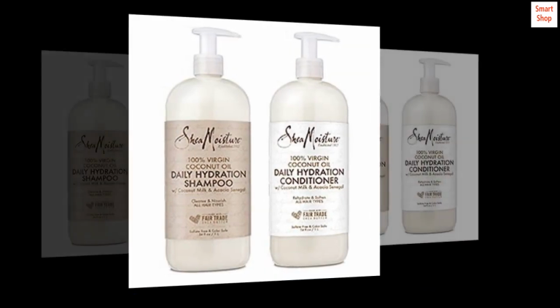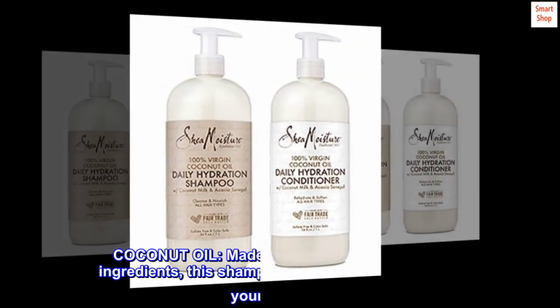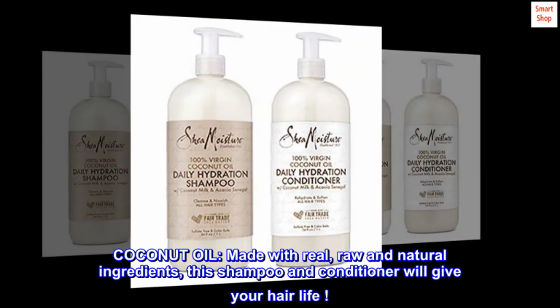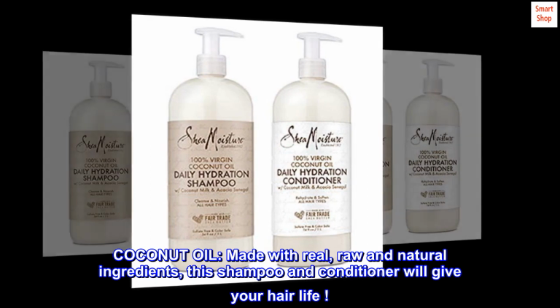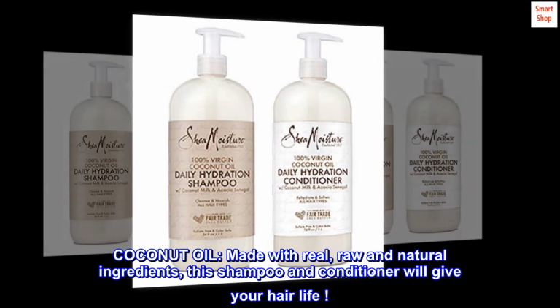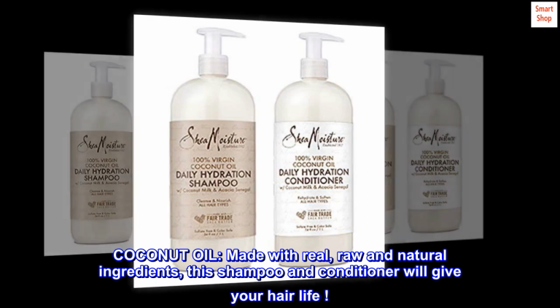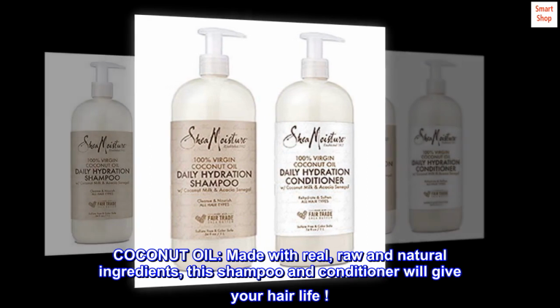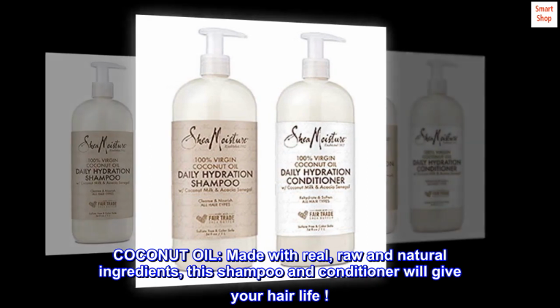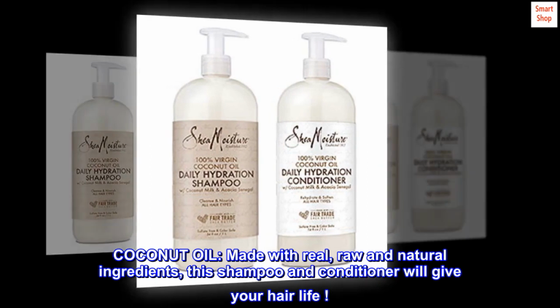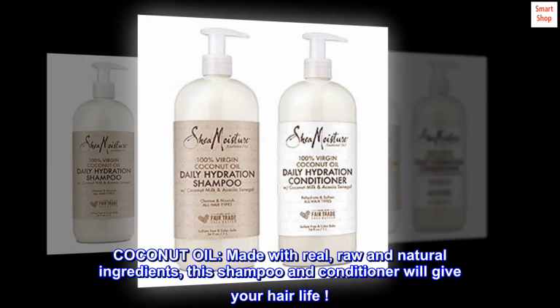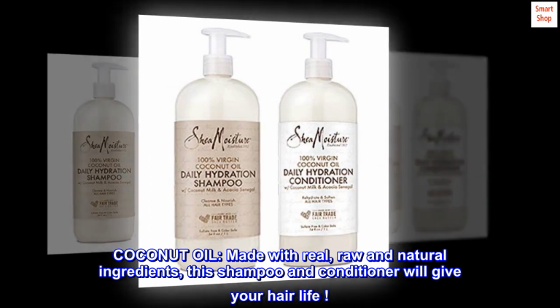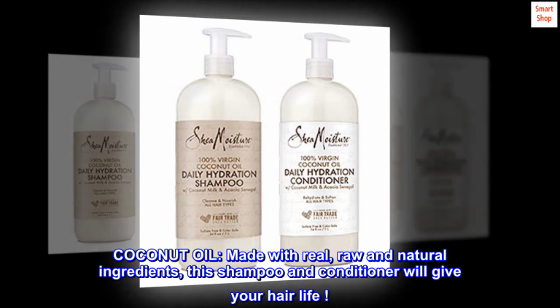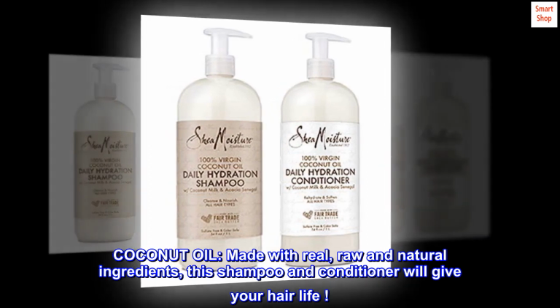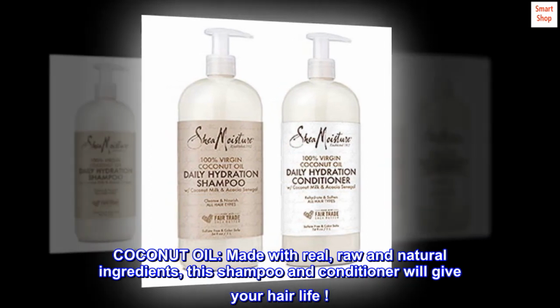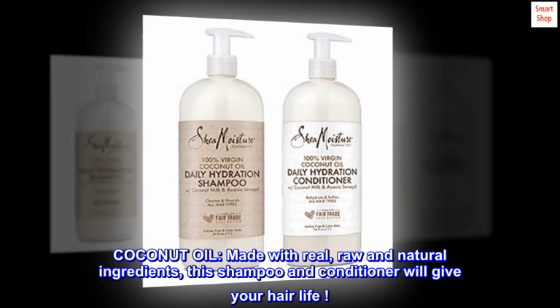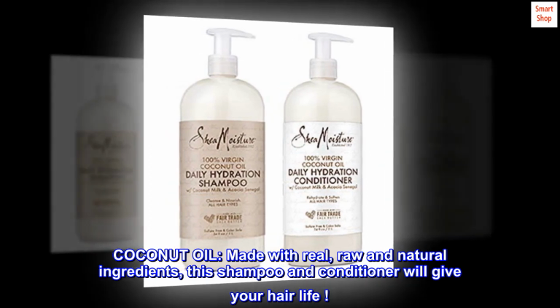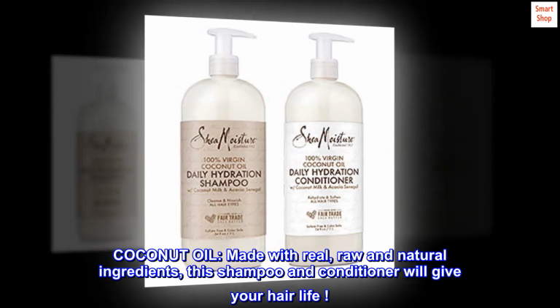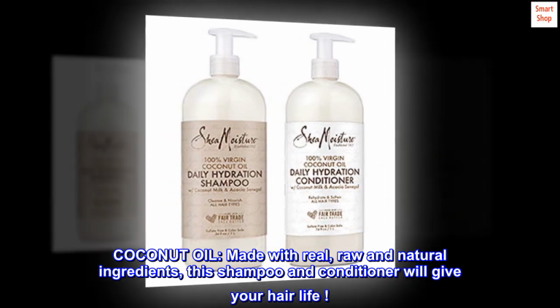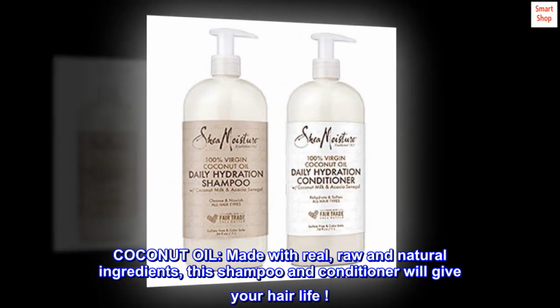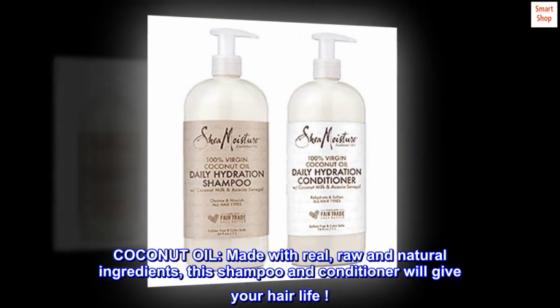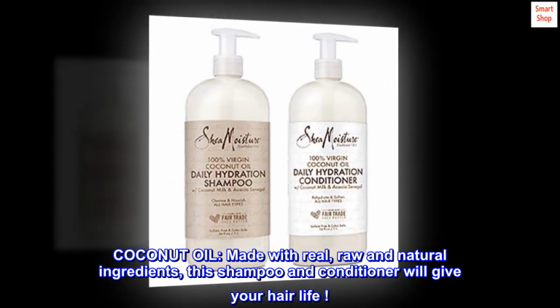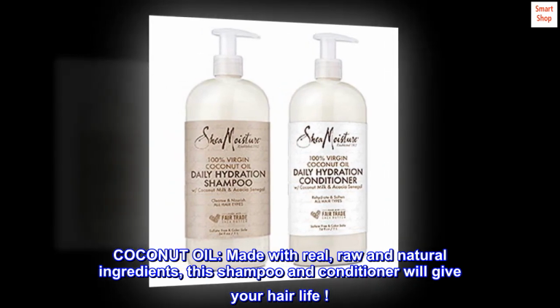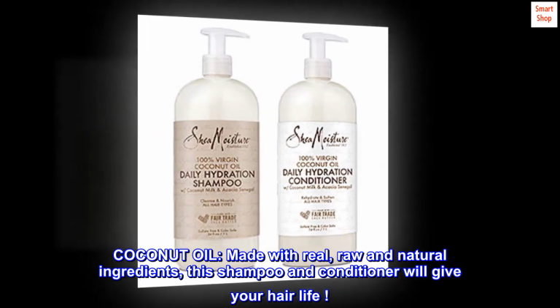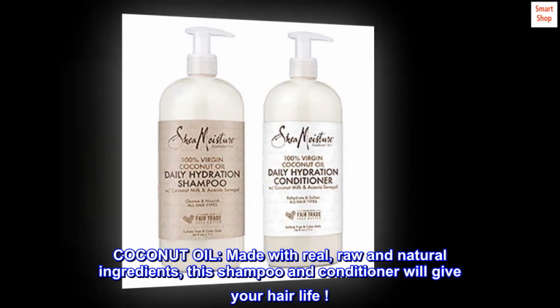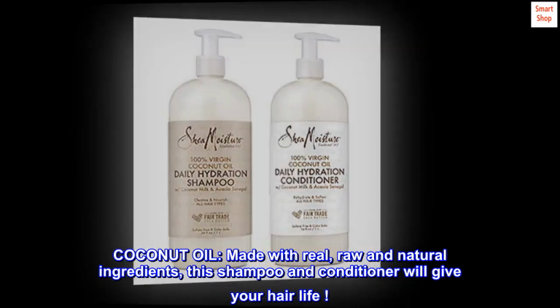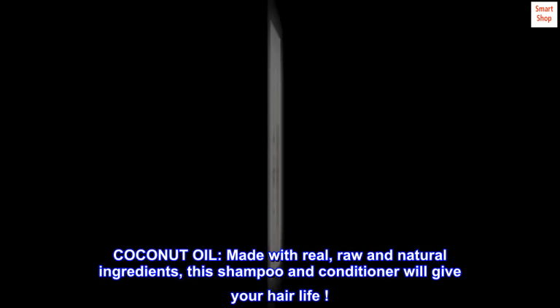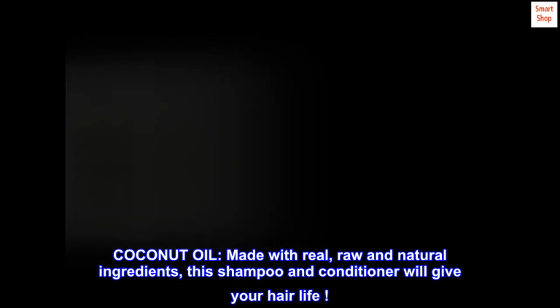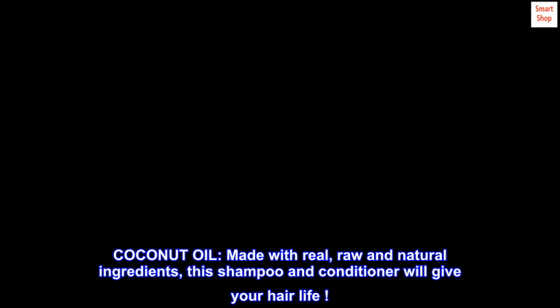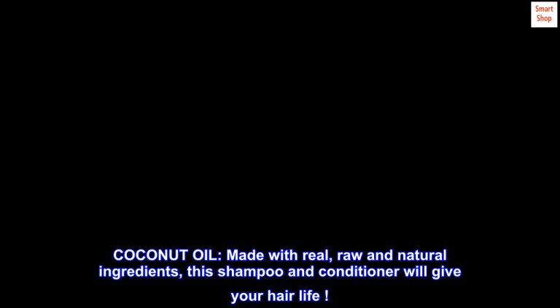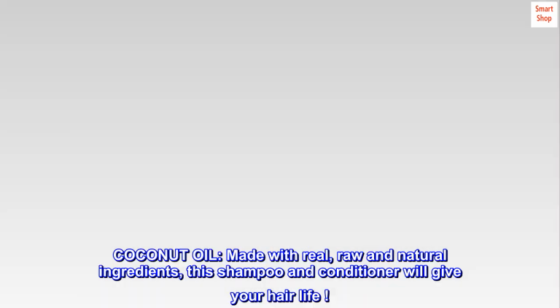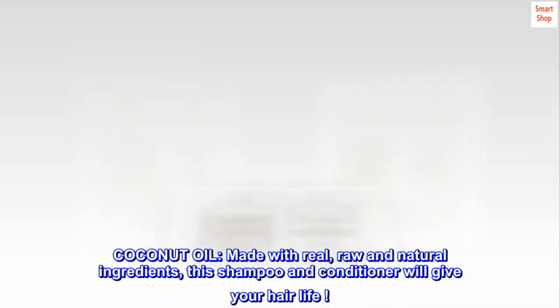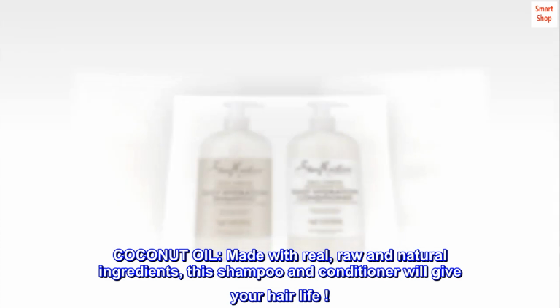Coconut oil. Made with real, raw and natural ingredients, this shampoo and conditioner will give your hair life.